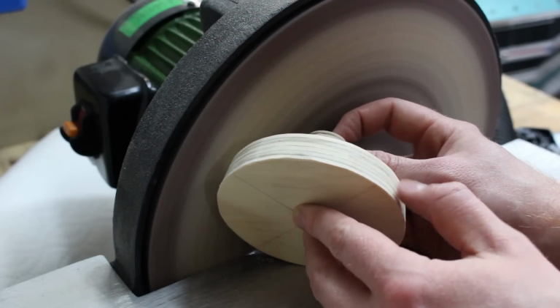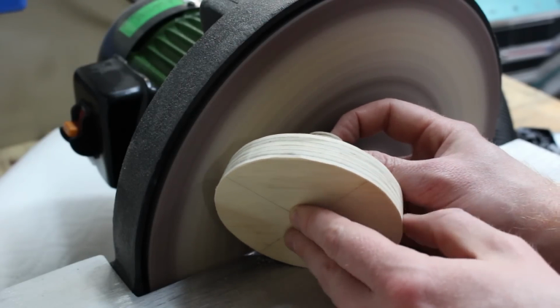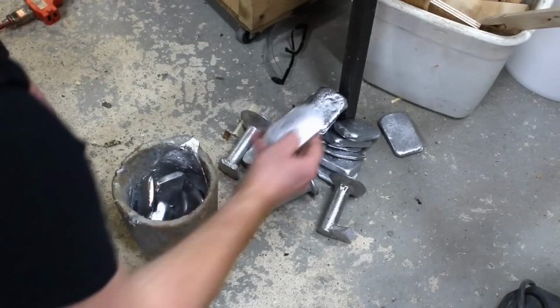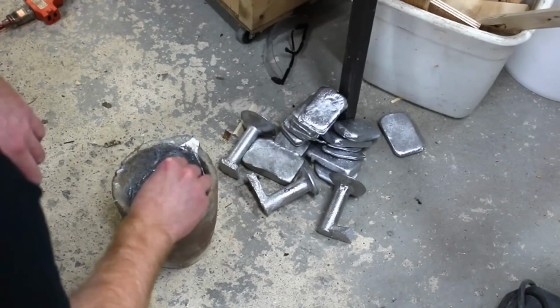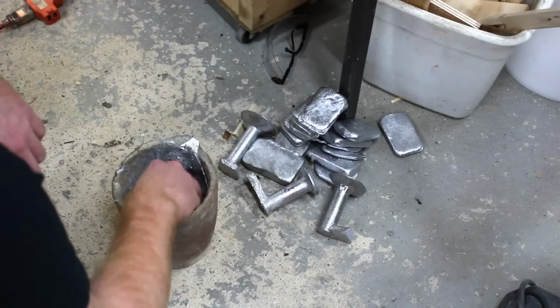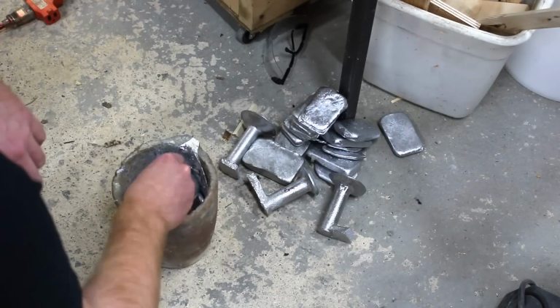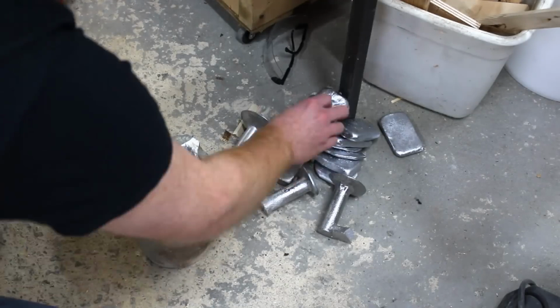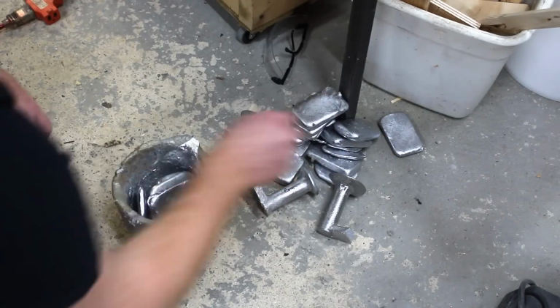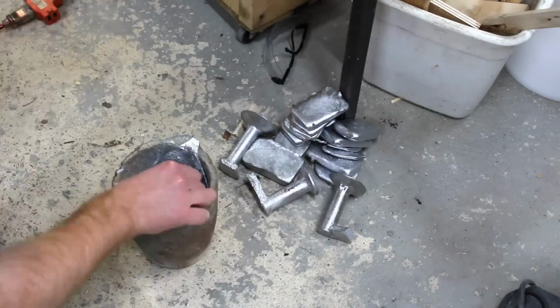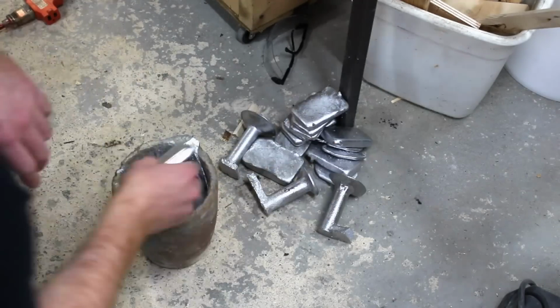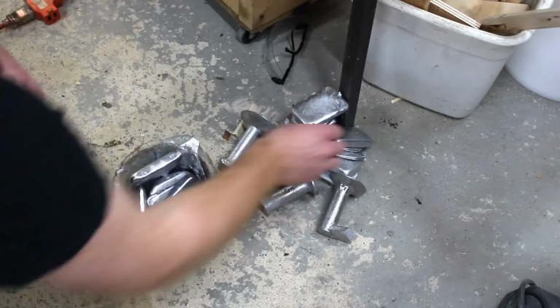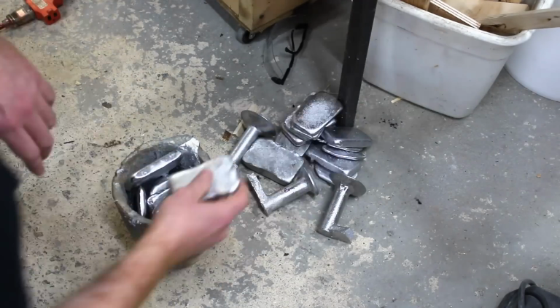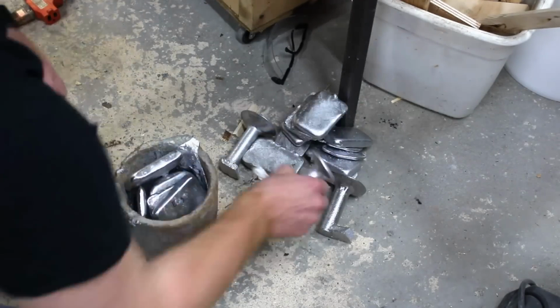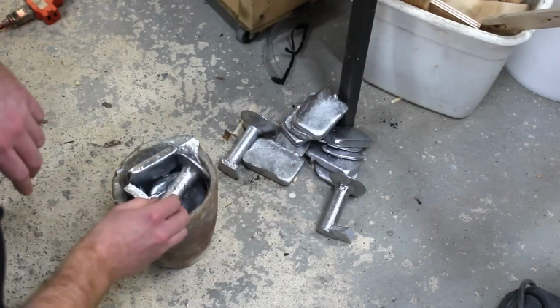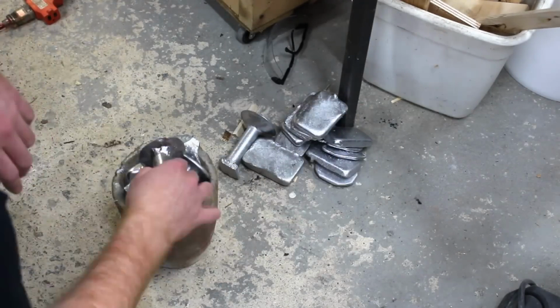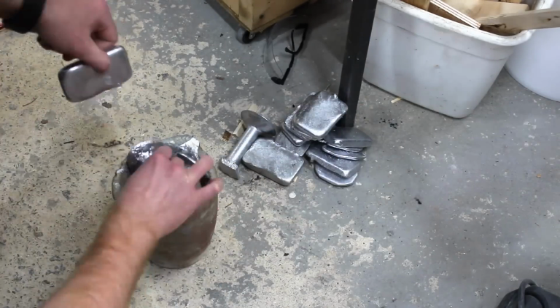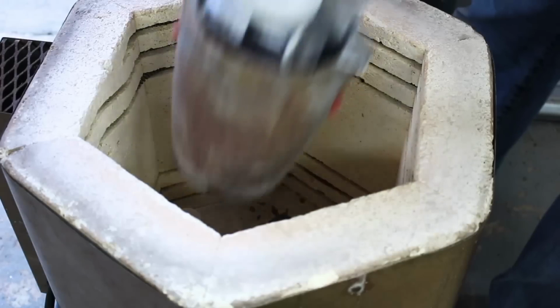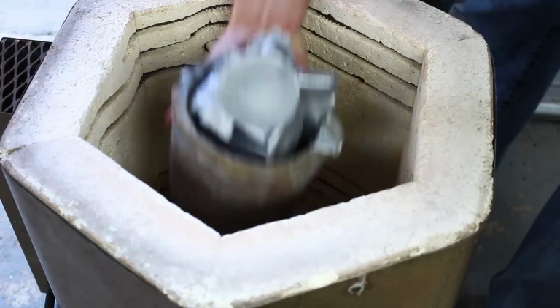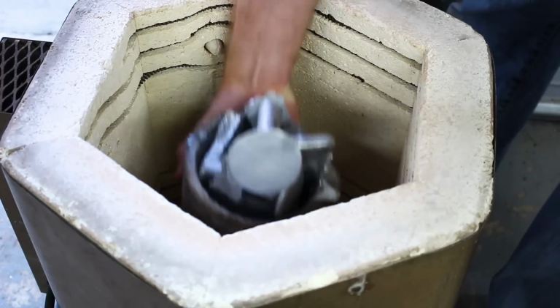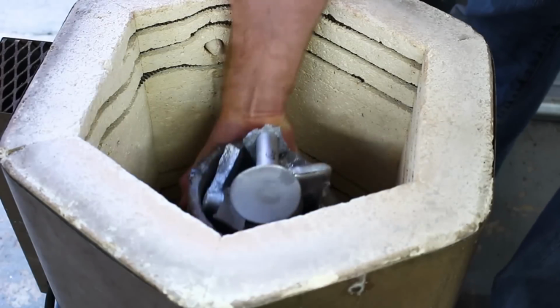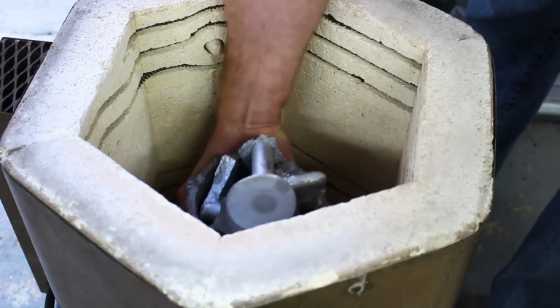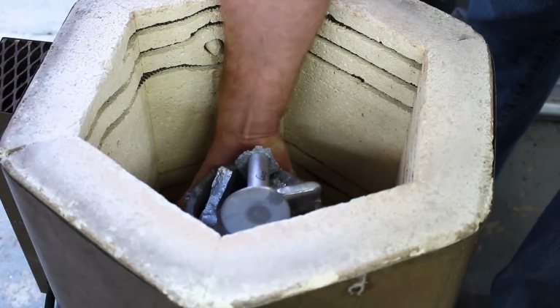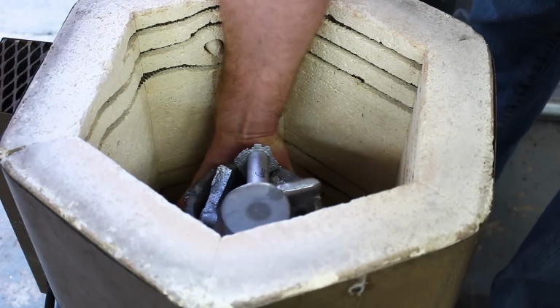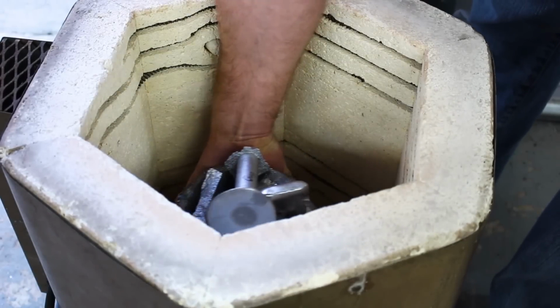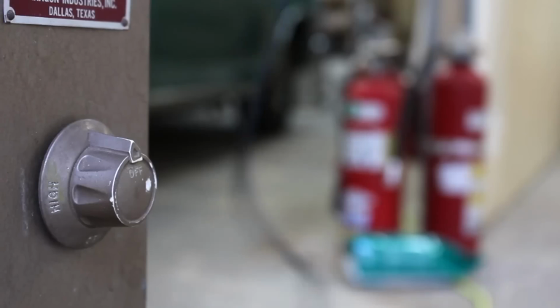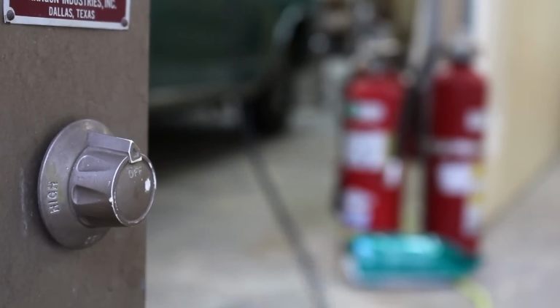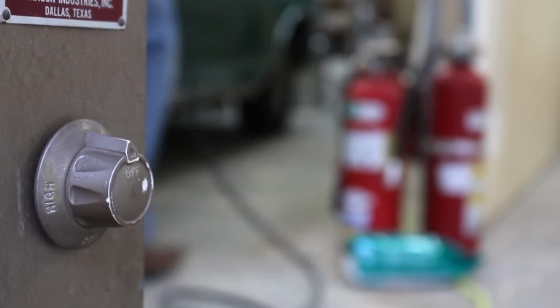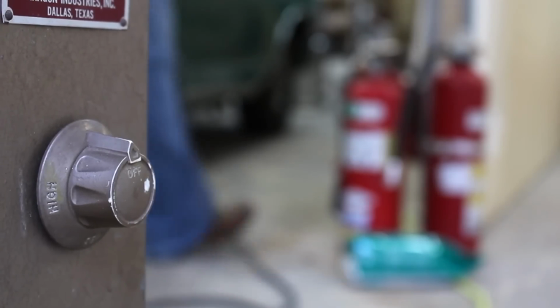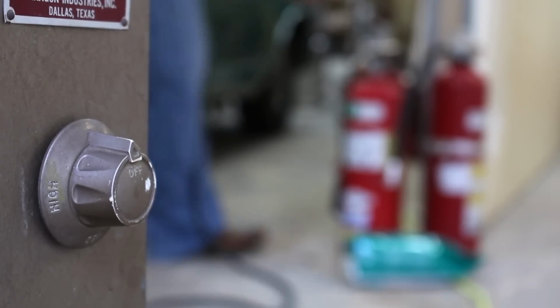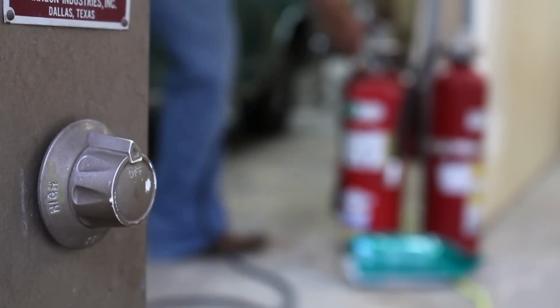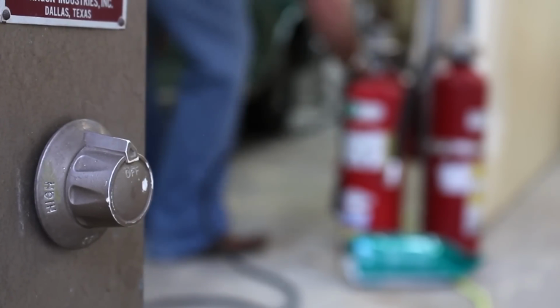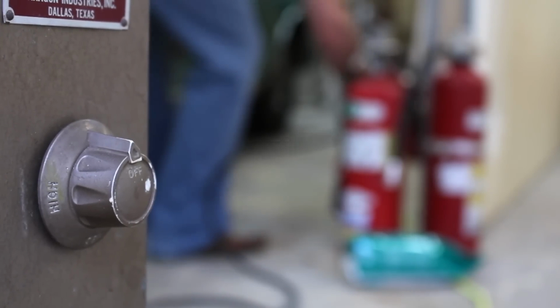Note that these parts were cast before I completed my Internet of Things kiln project.